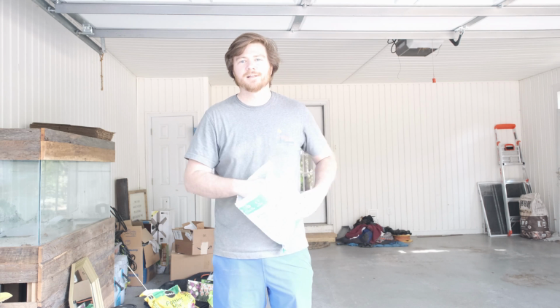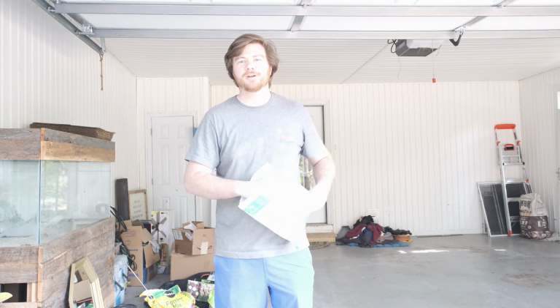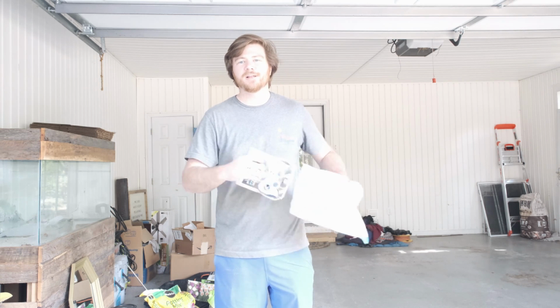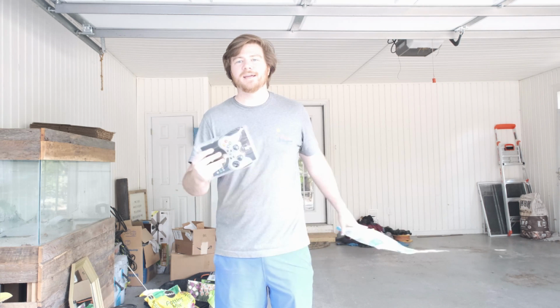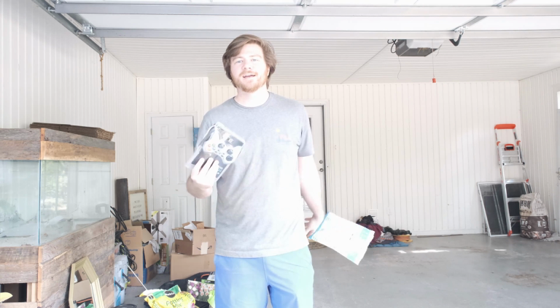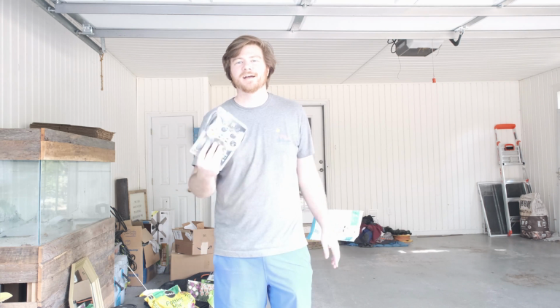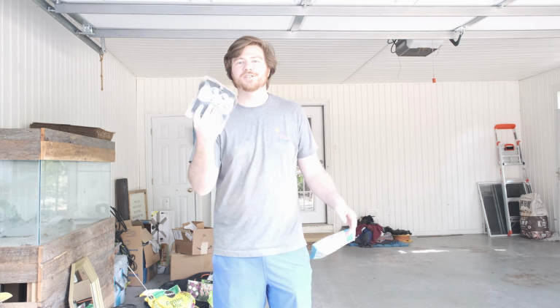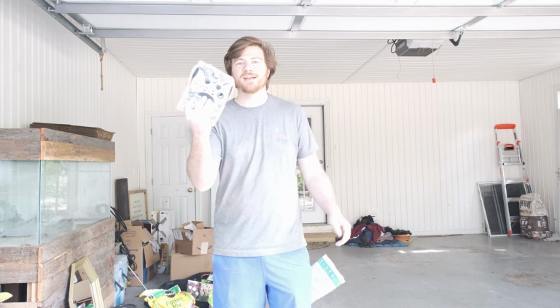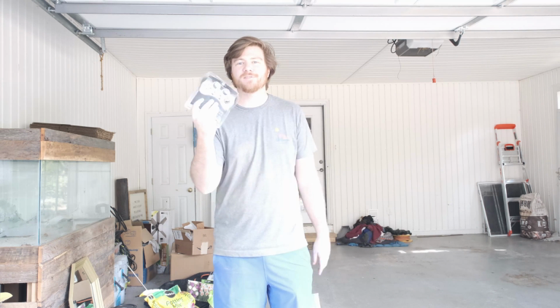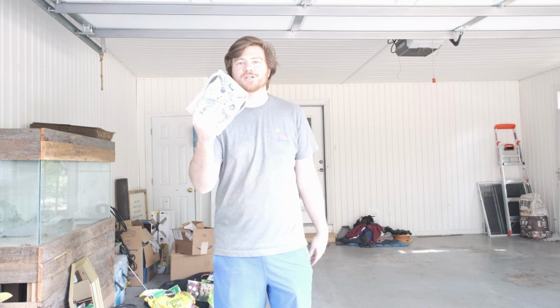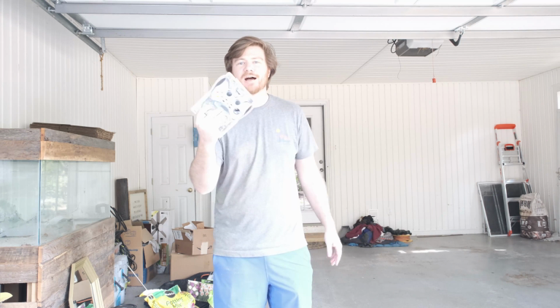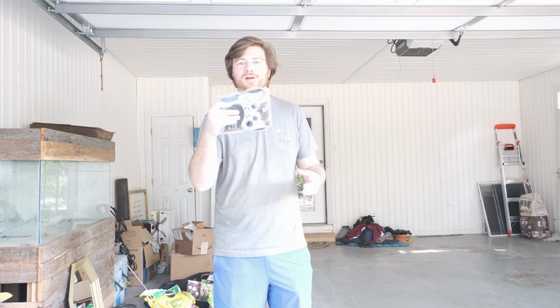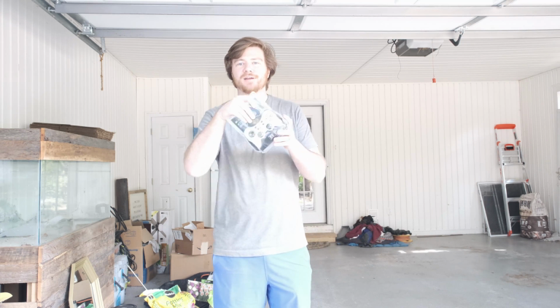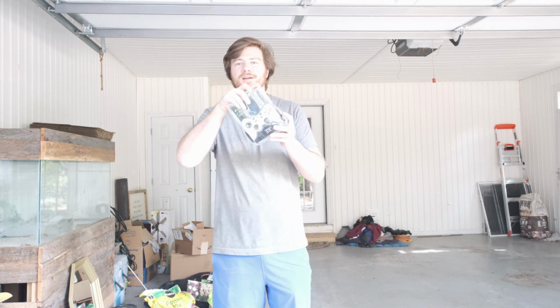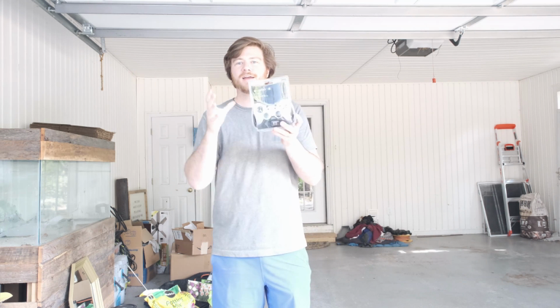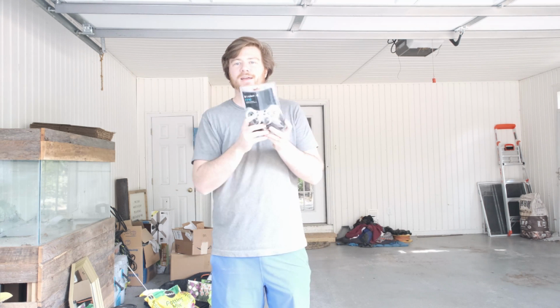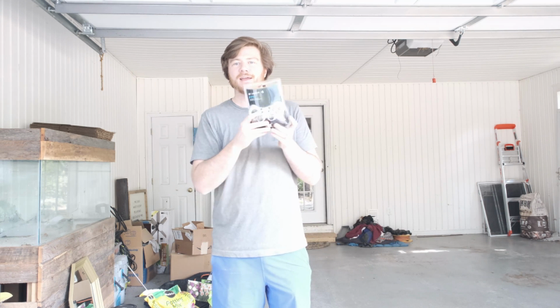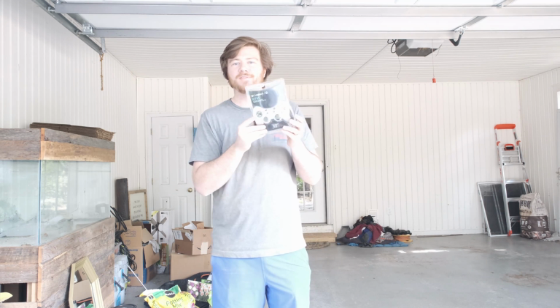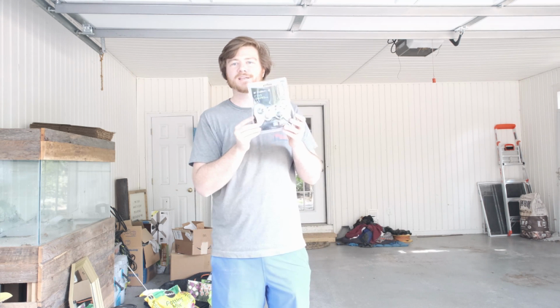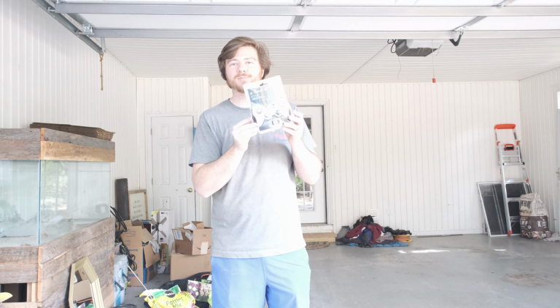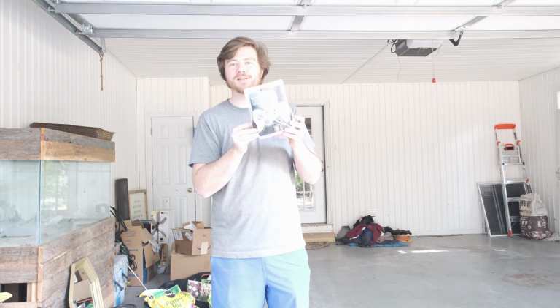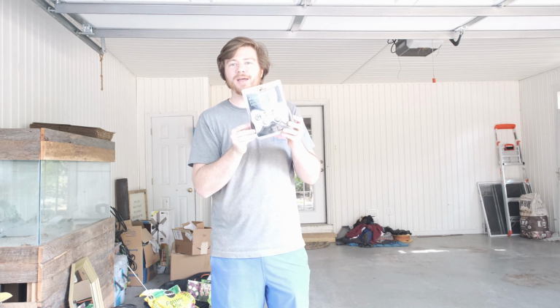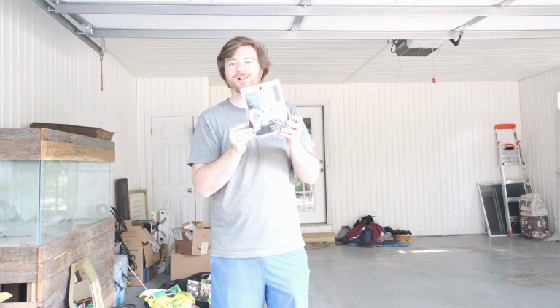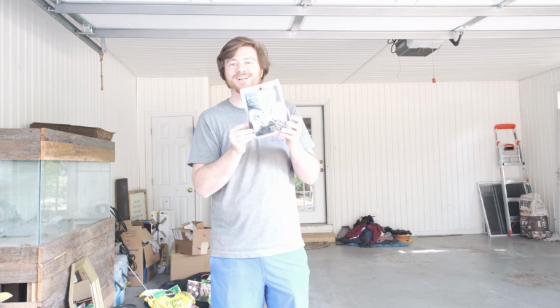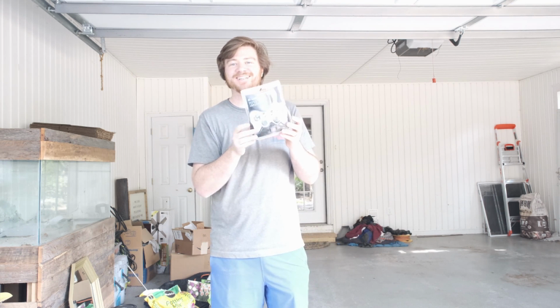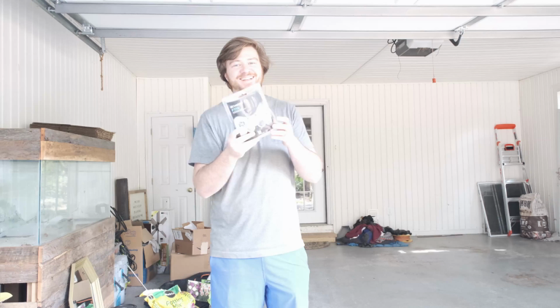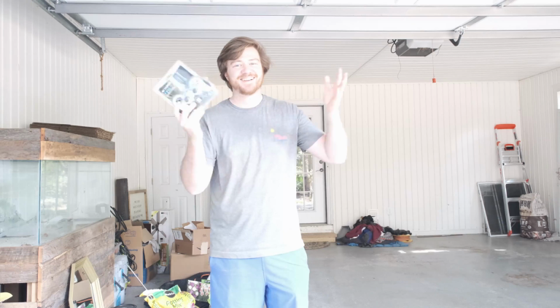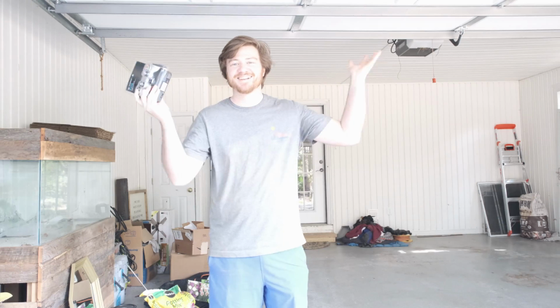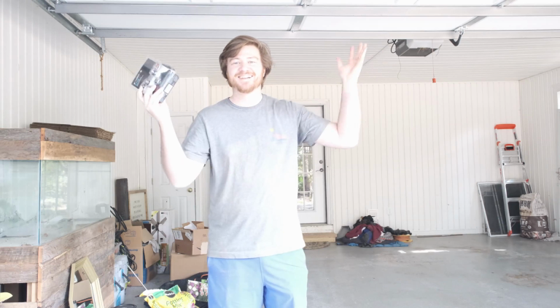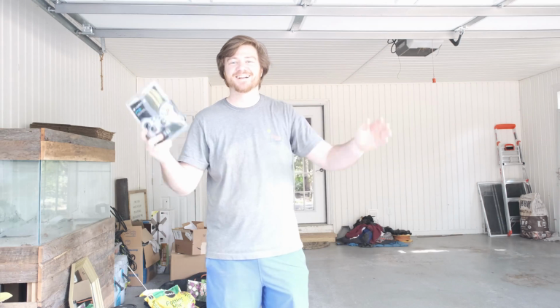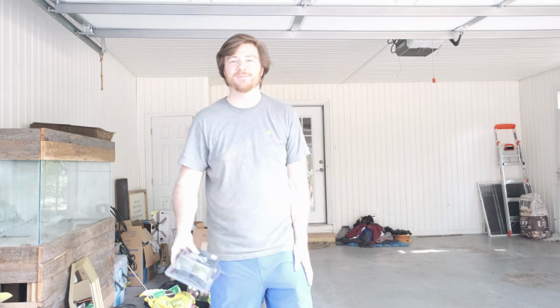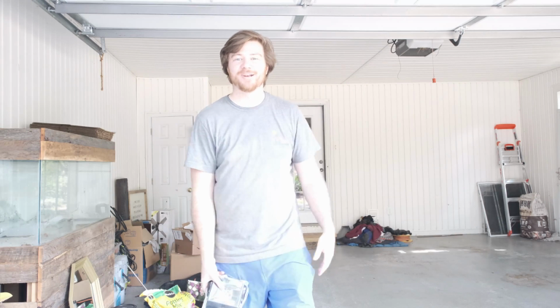Literally, I shut down the shop and this comes in the mail. Come on.